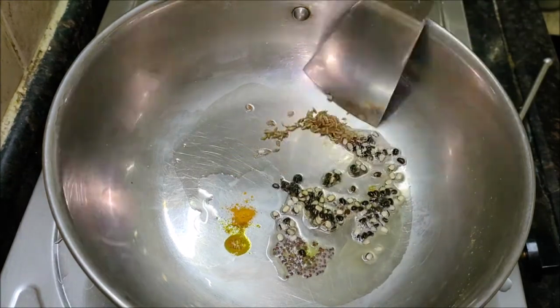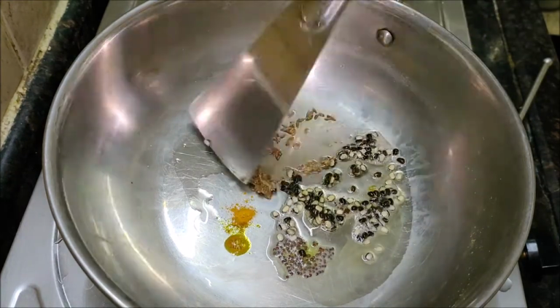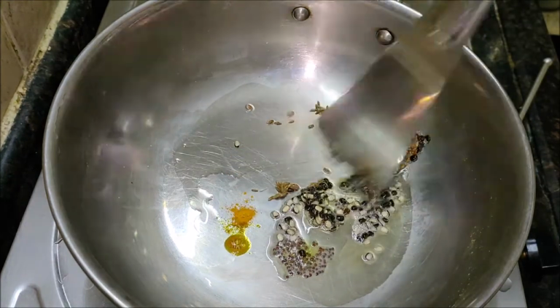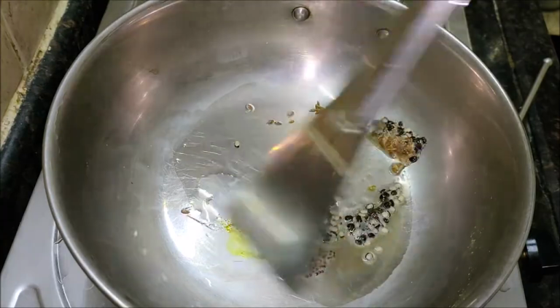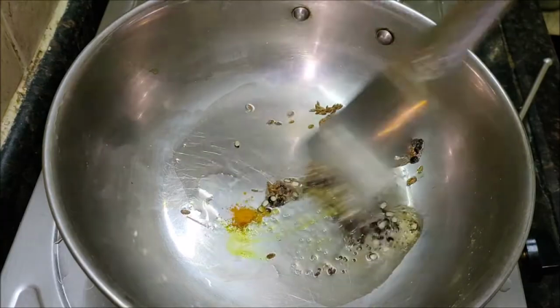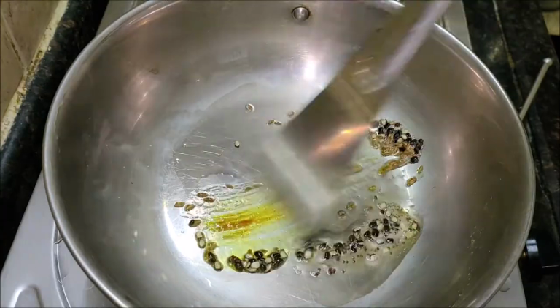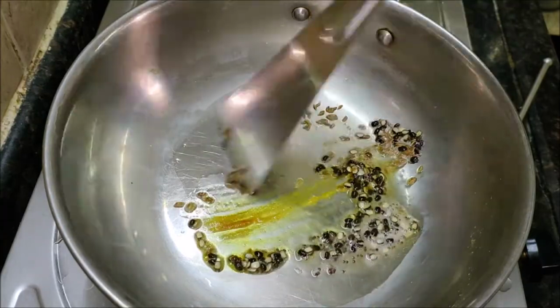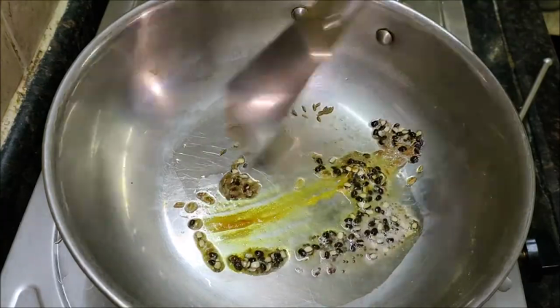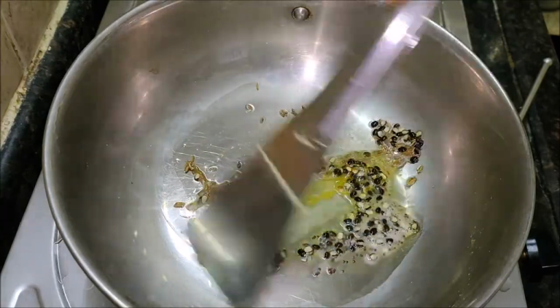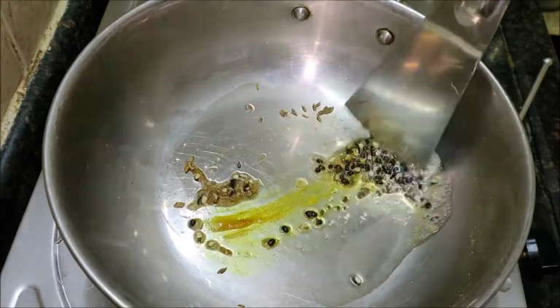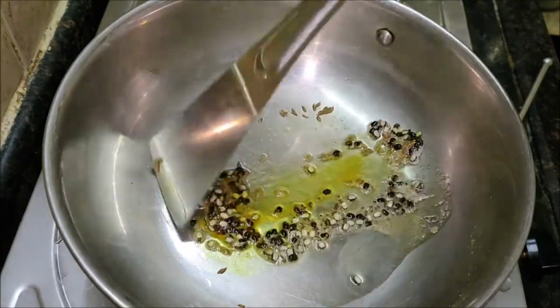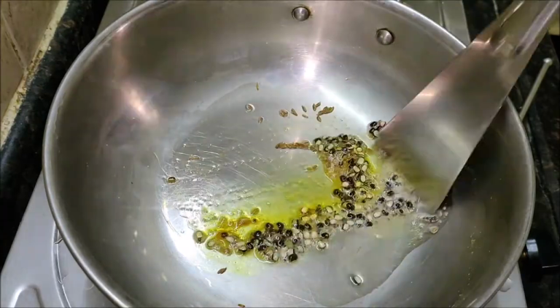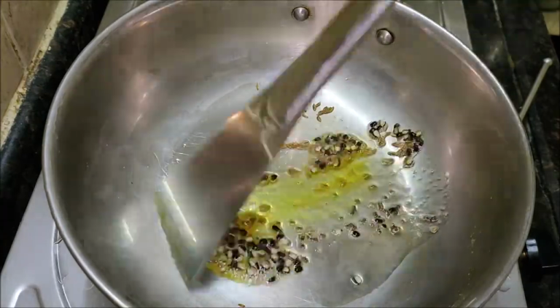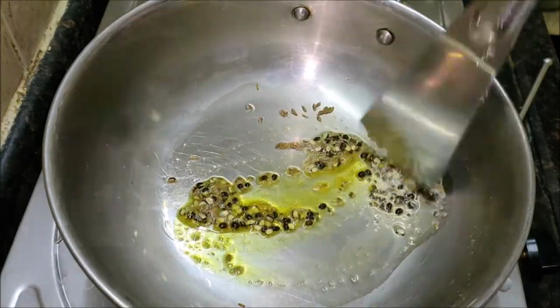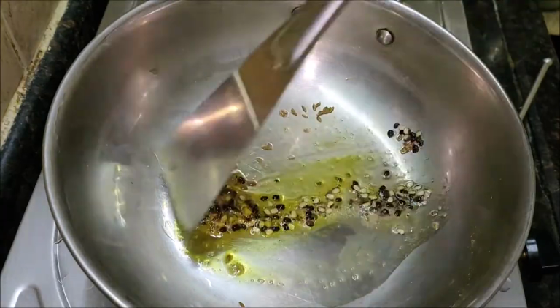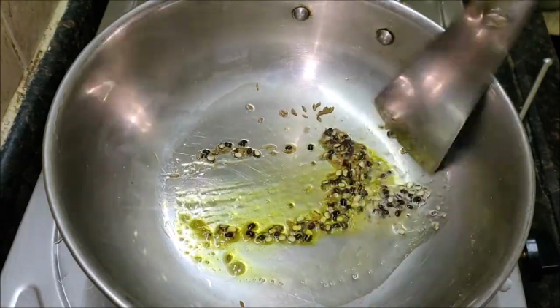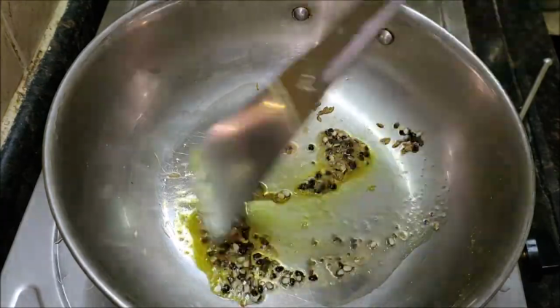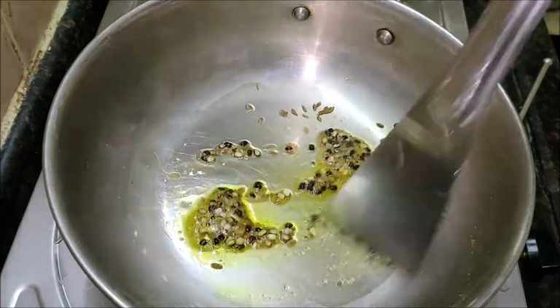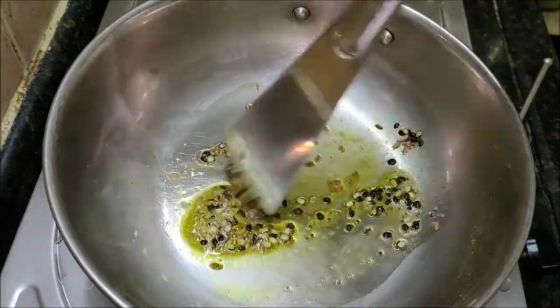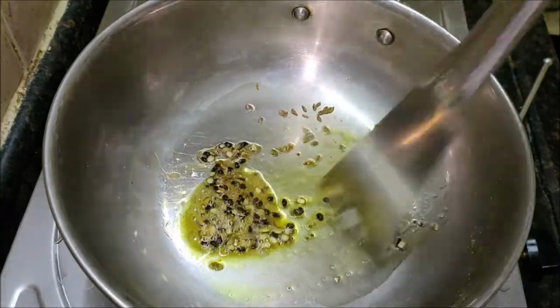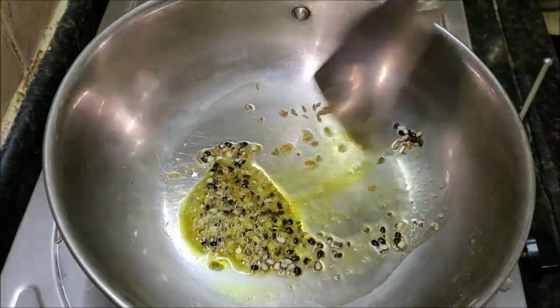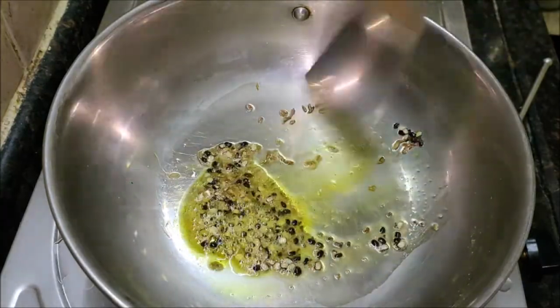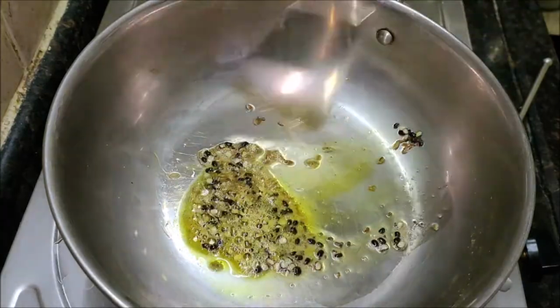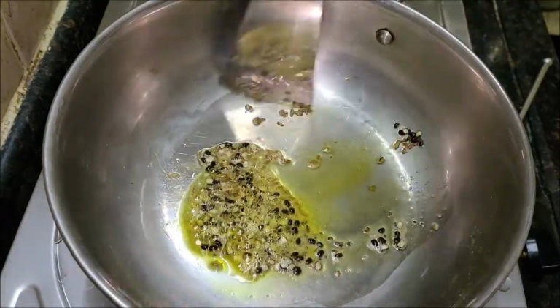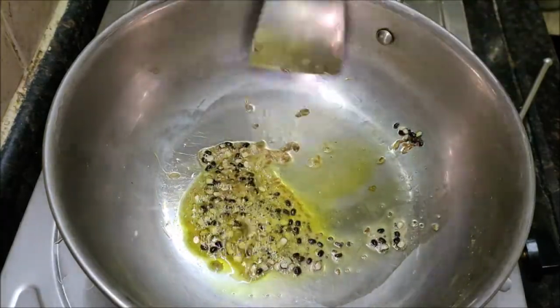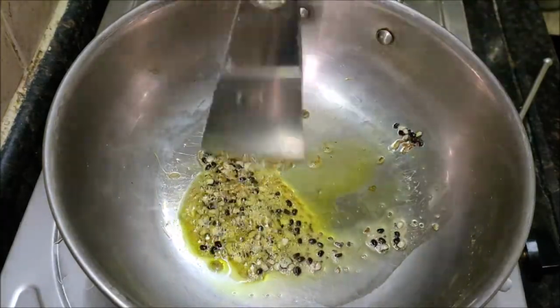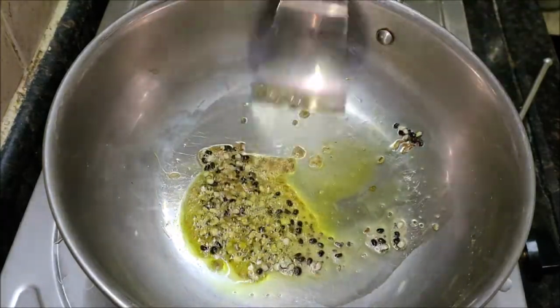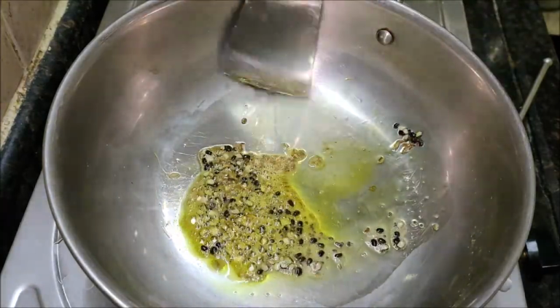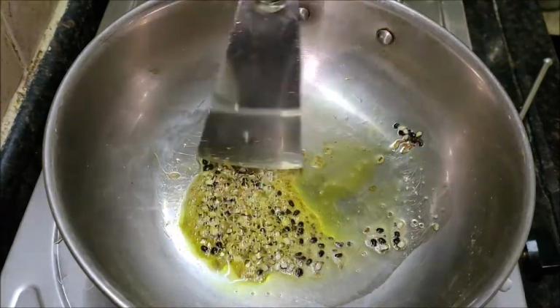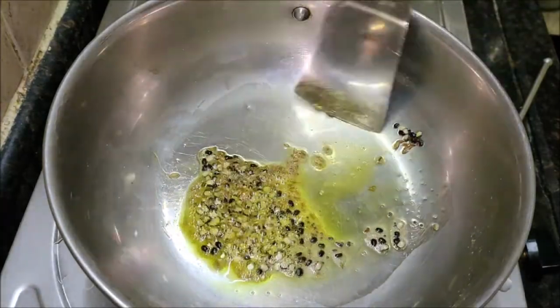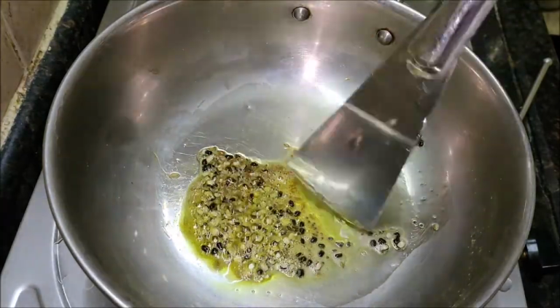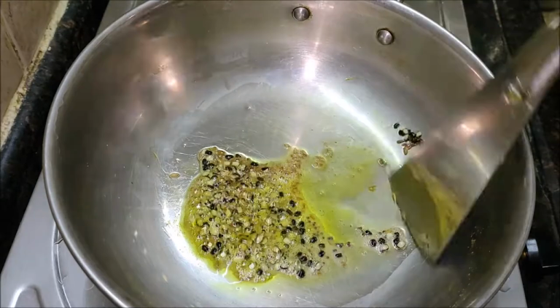Now add the cooked bottle gourd pieces and the prepared sesame powder. Cook everything on simmer for a few minutes.